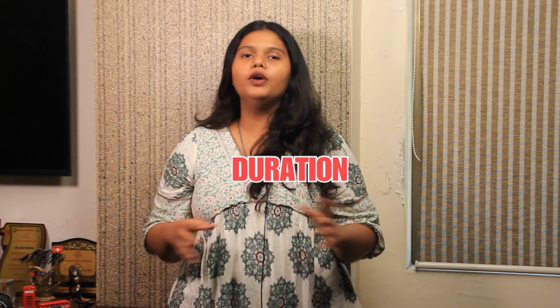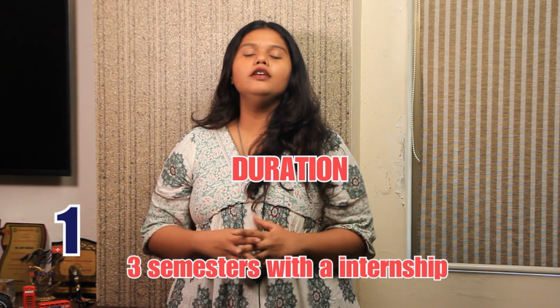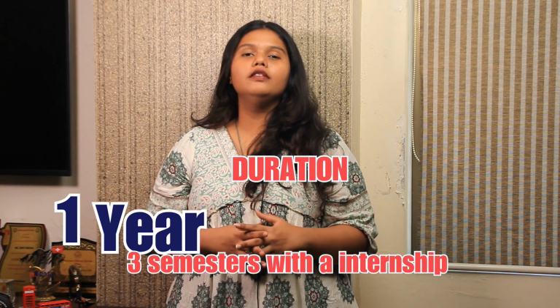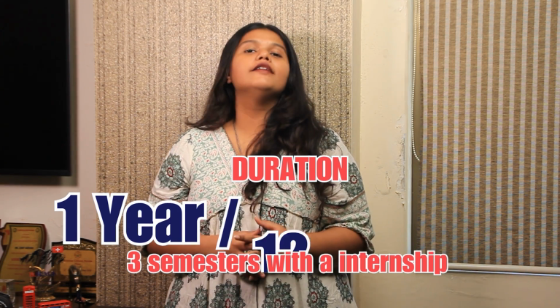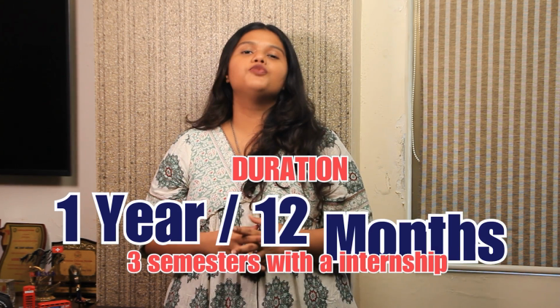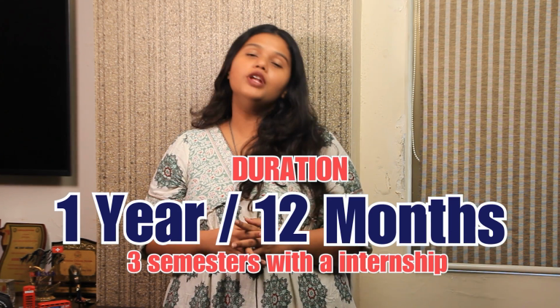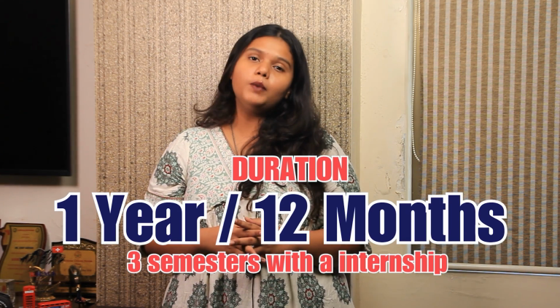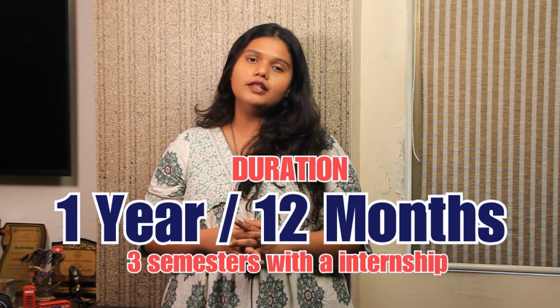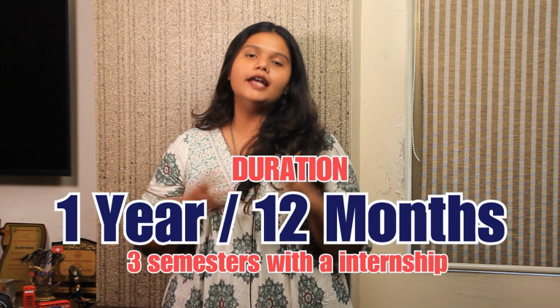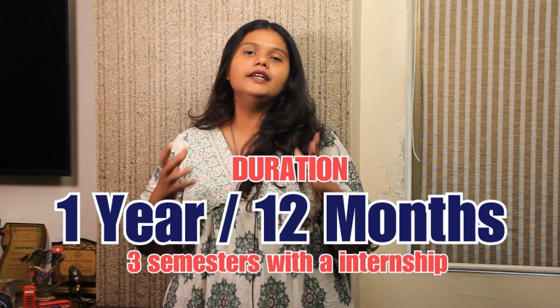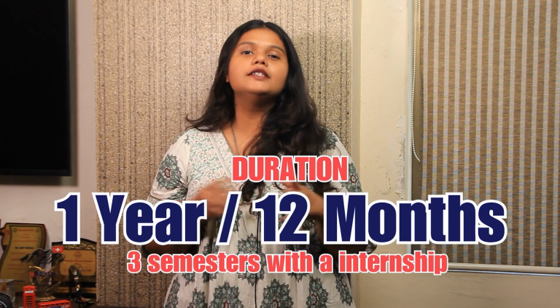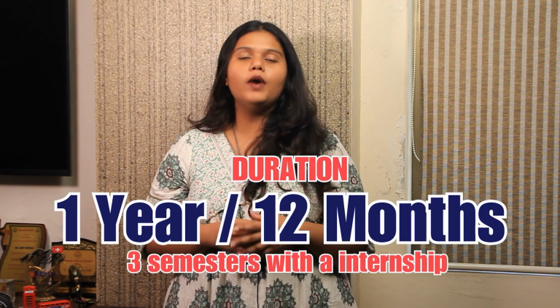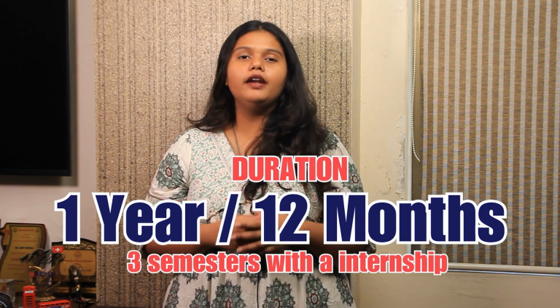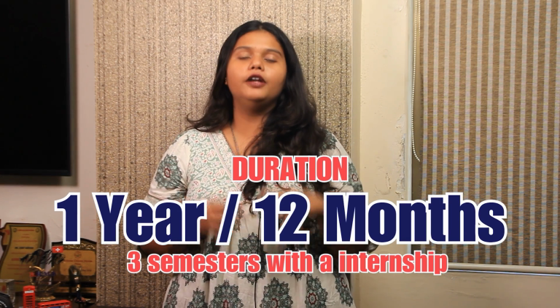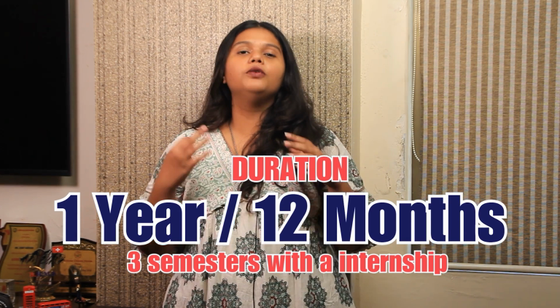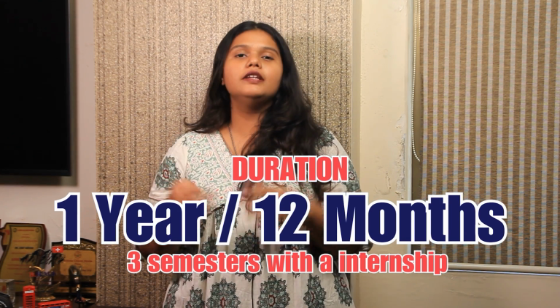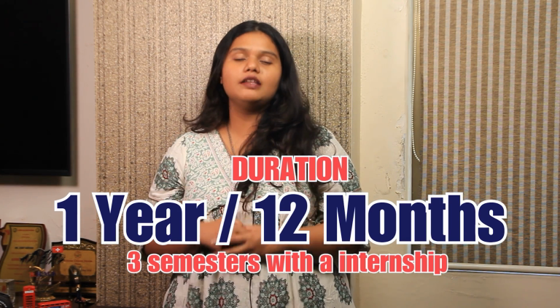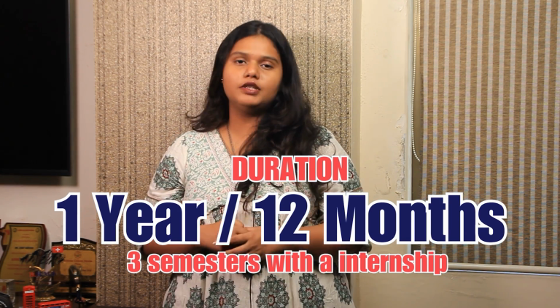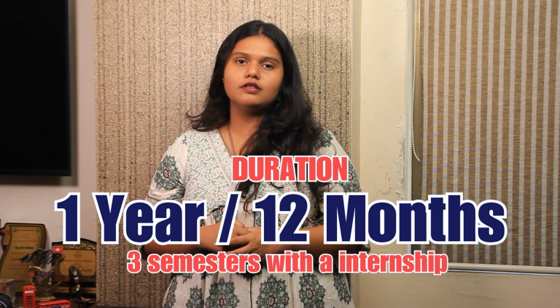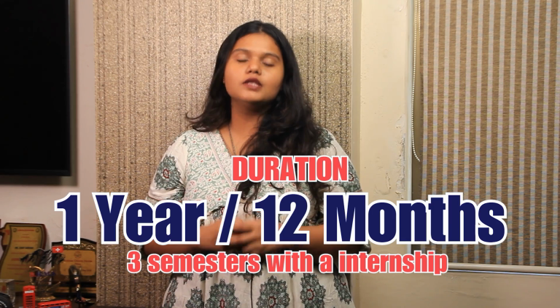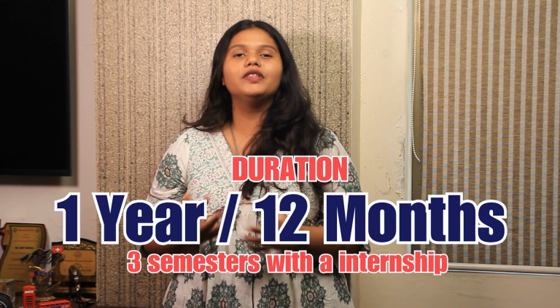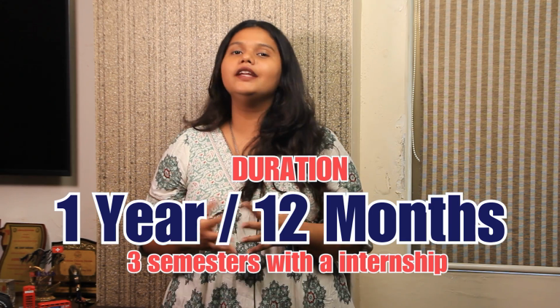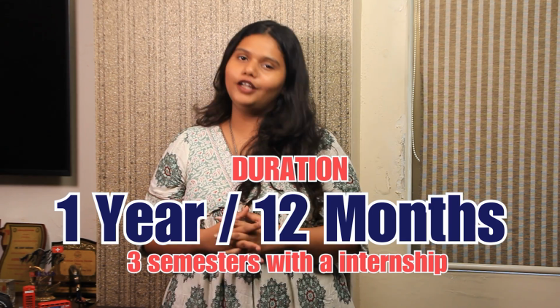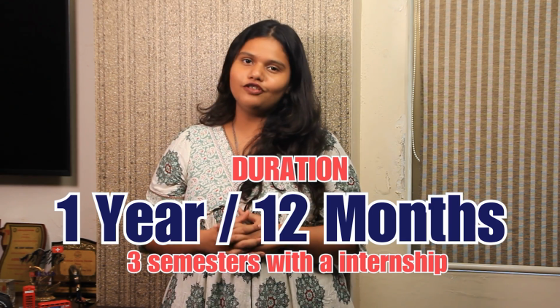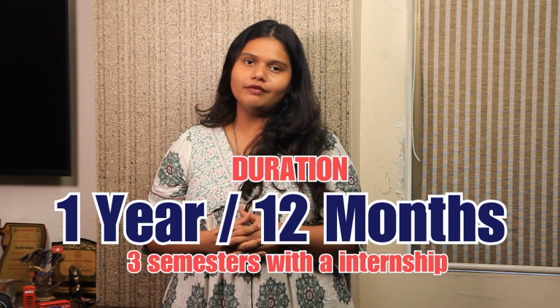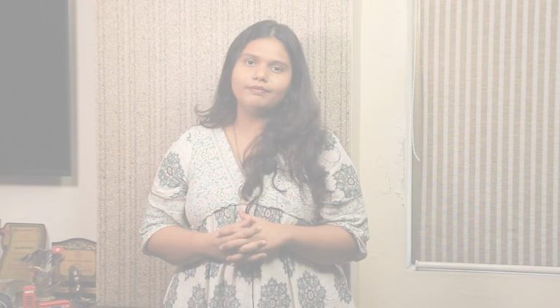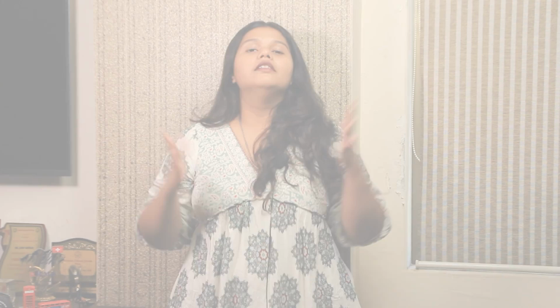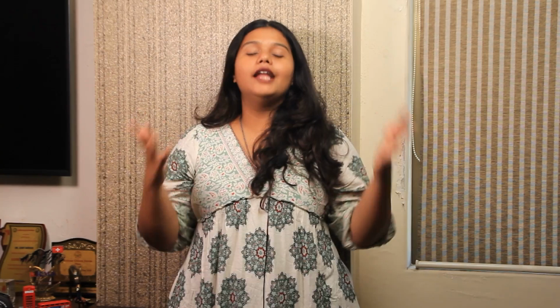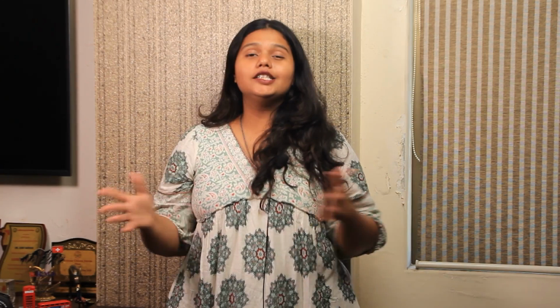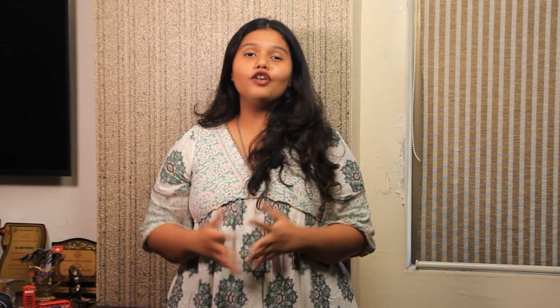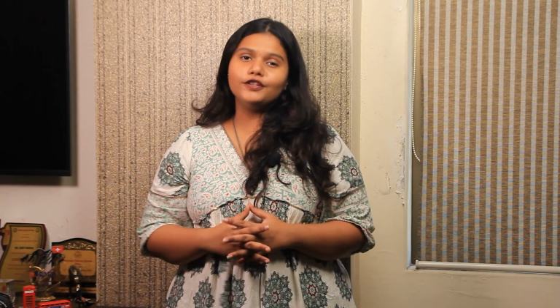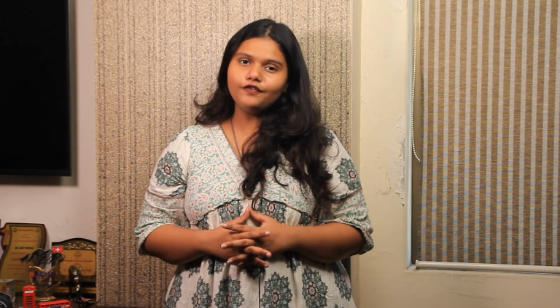The duration of the course is one year, that is 12 months, and it is divided into three semesters with an internship.